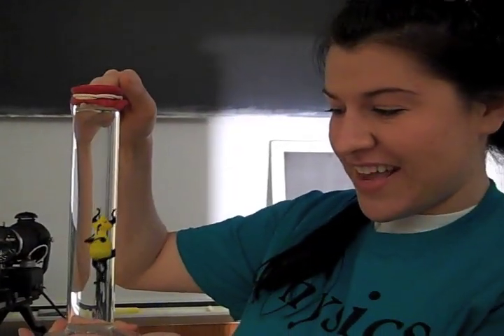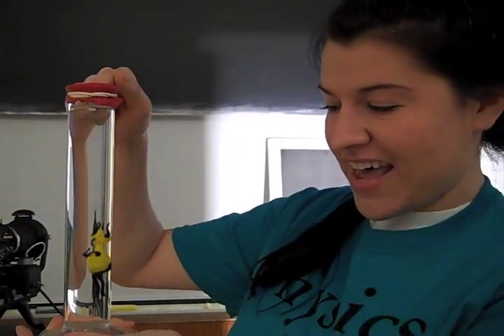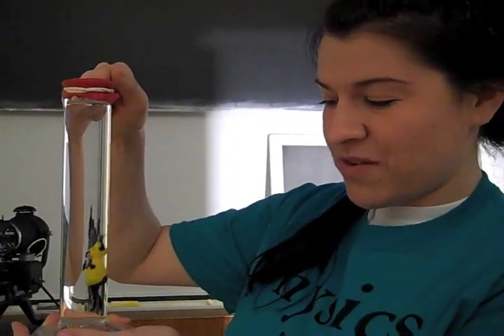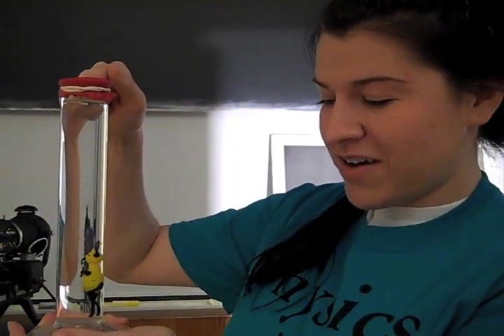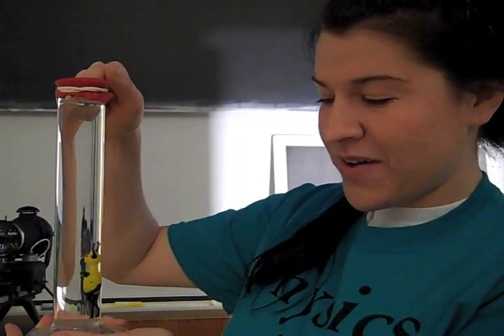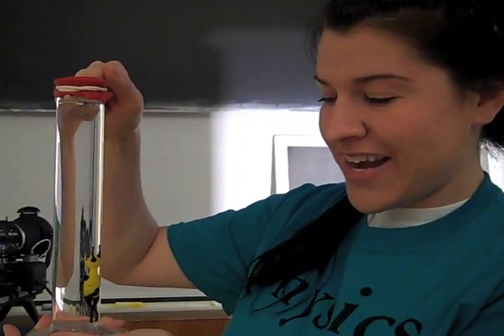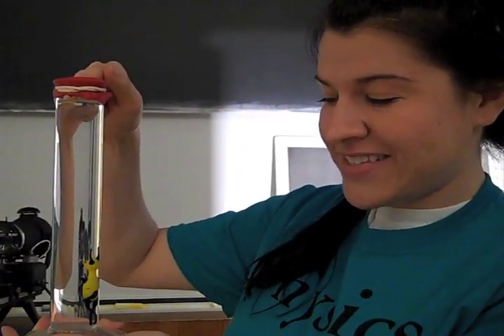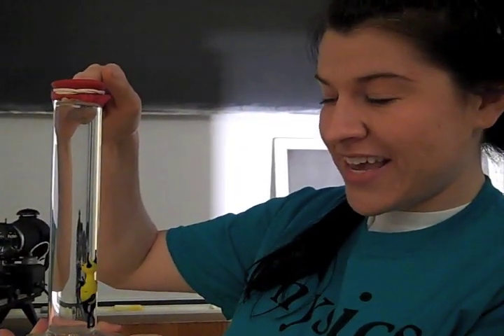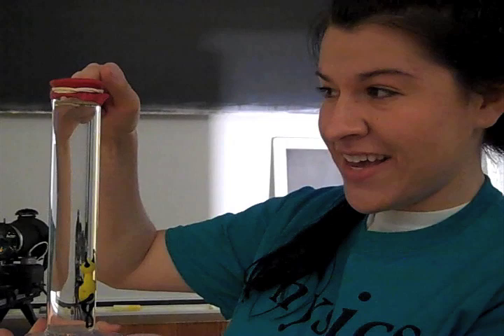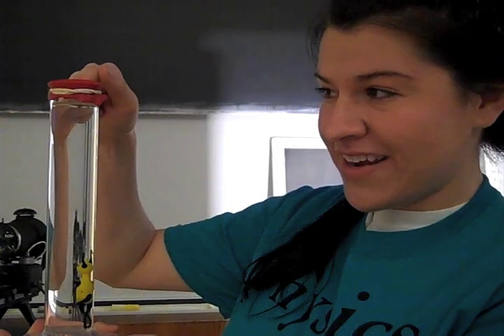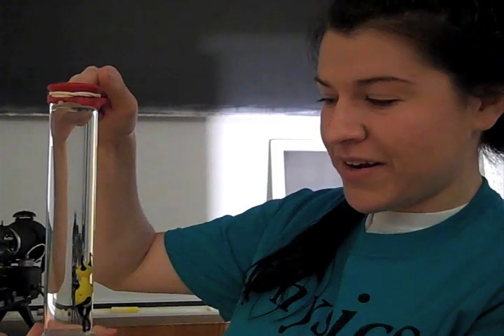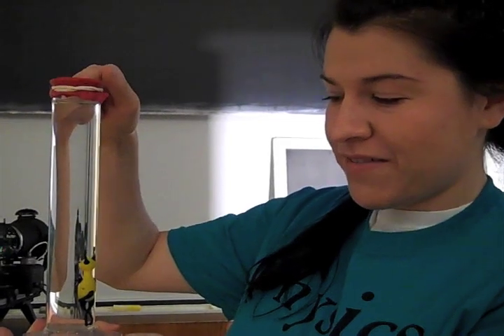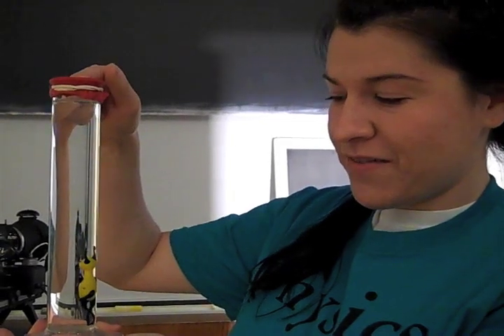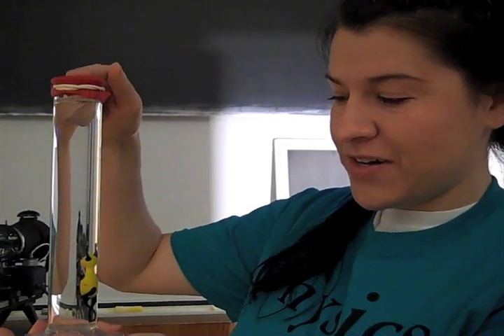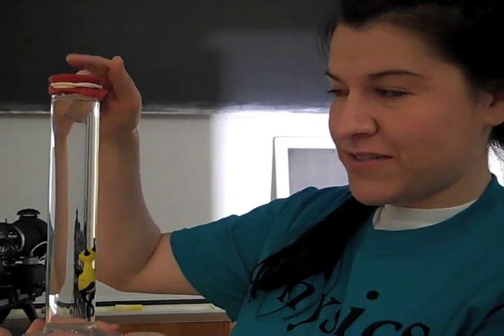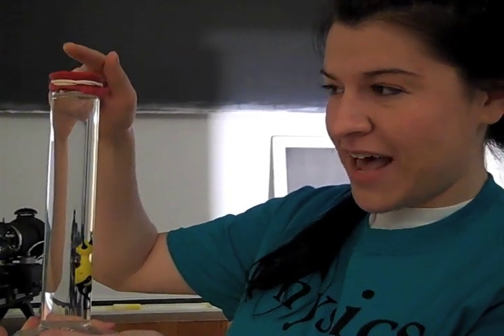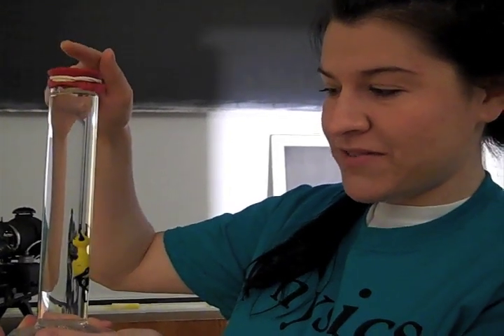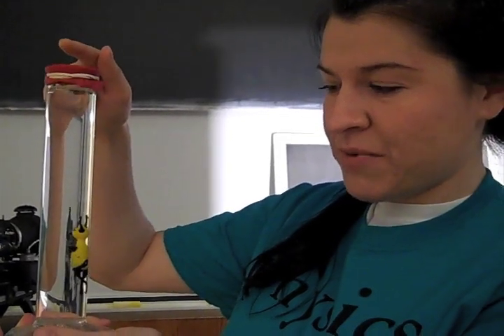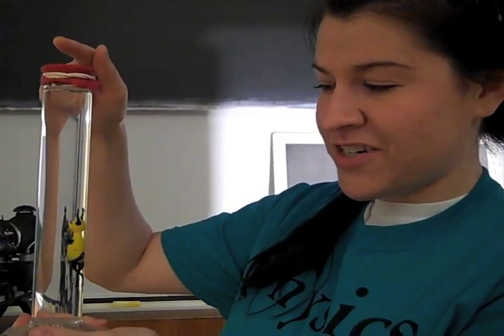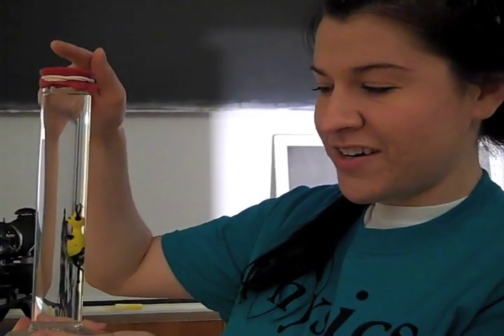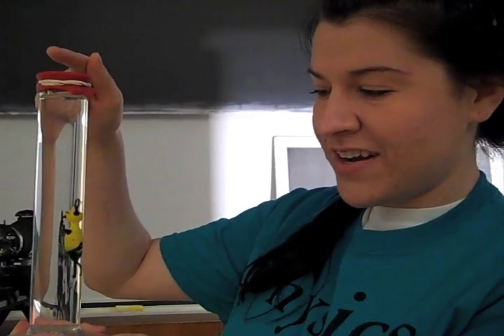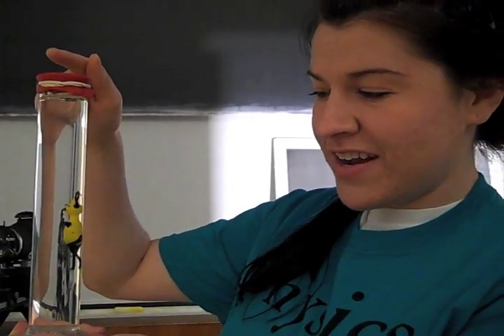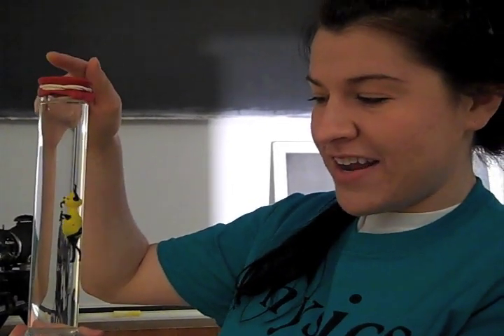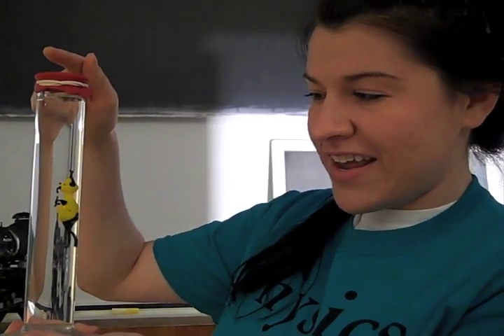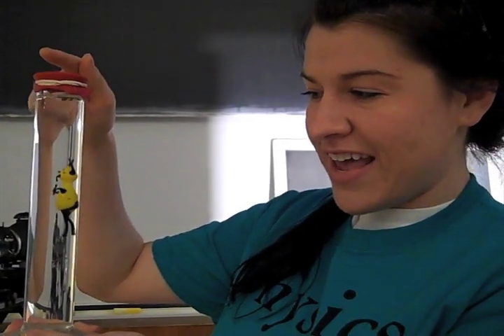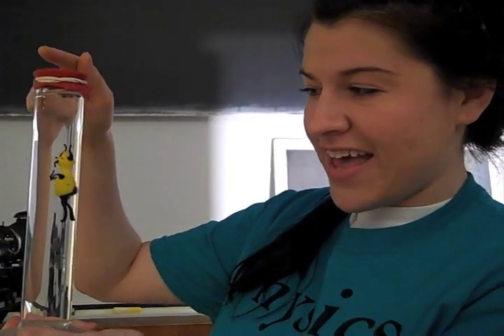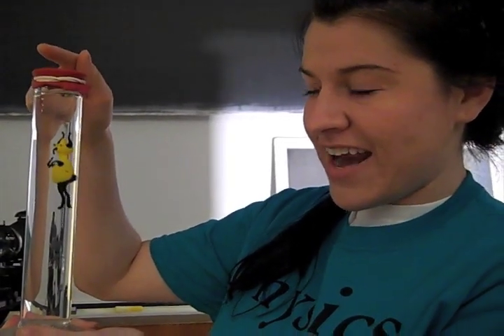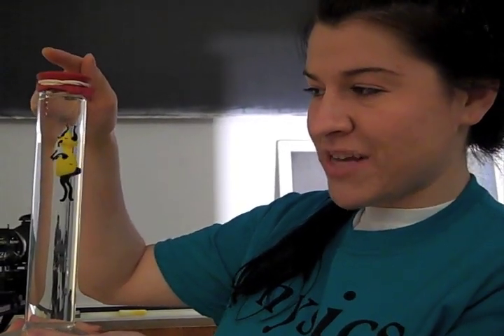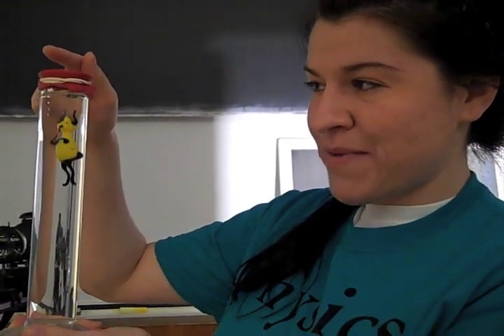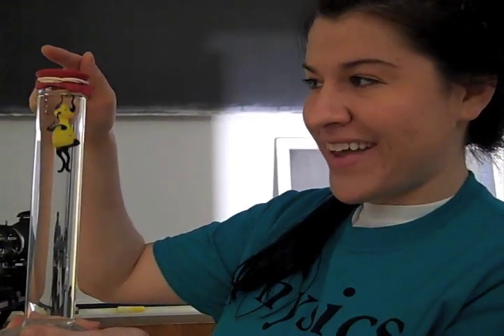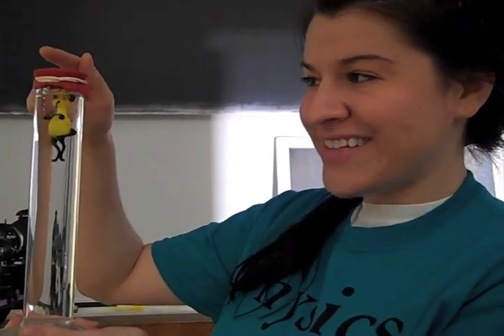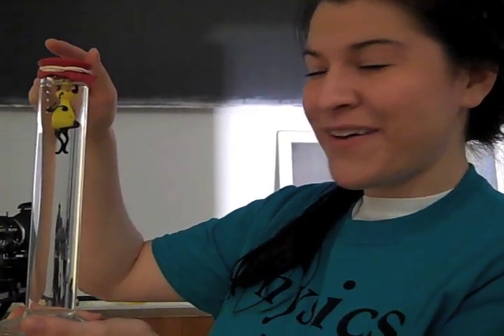Water's going in and he's sinking. Now I'm going to reduce the atmospheric pressure. And air's coming back in, and he's floating.